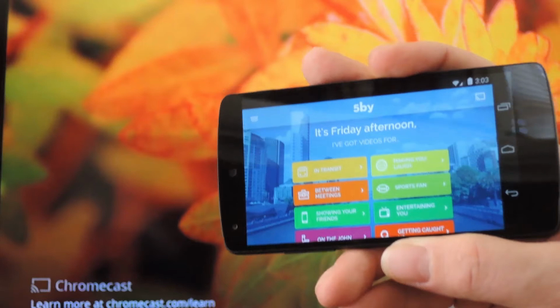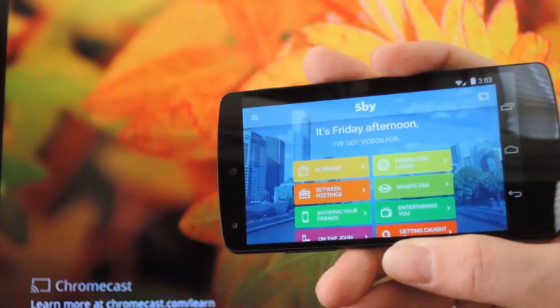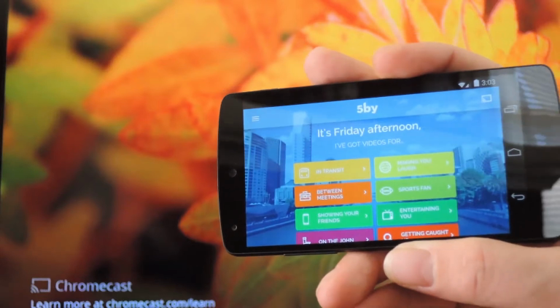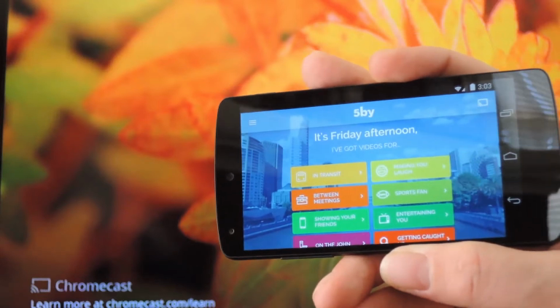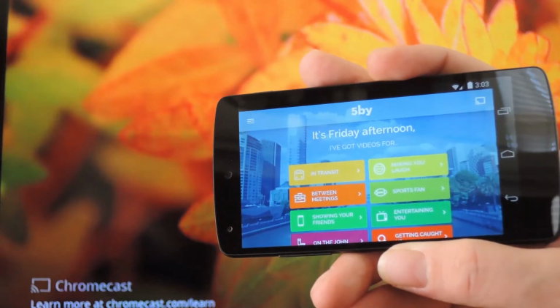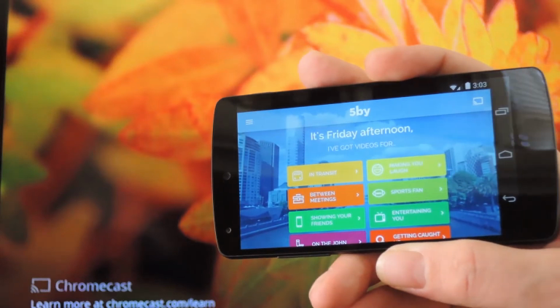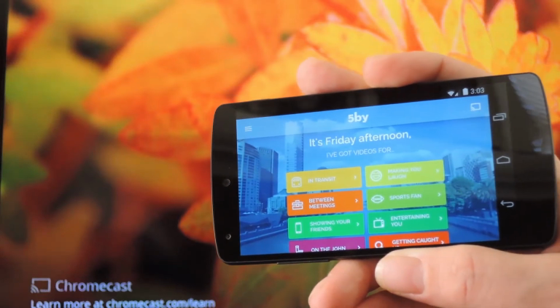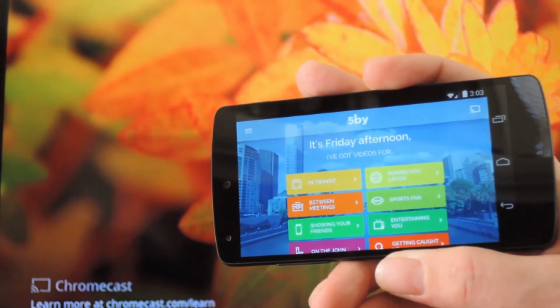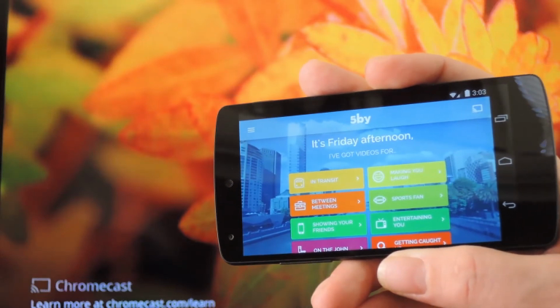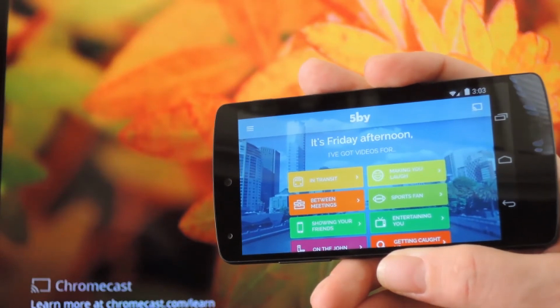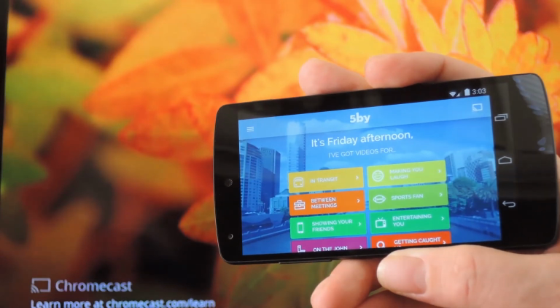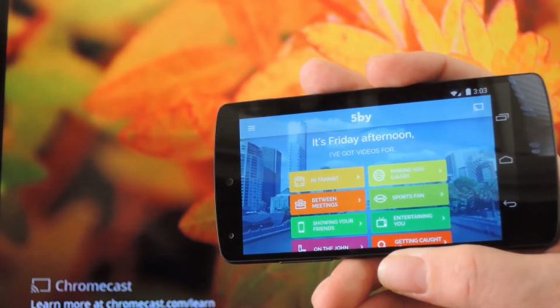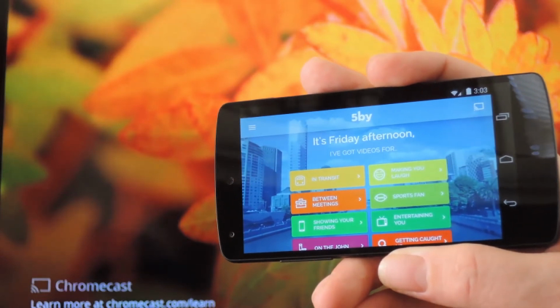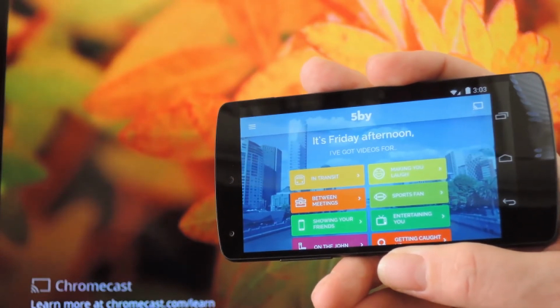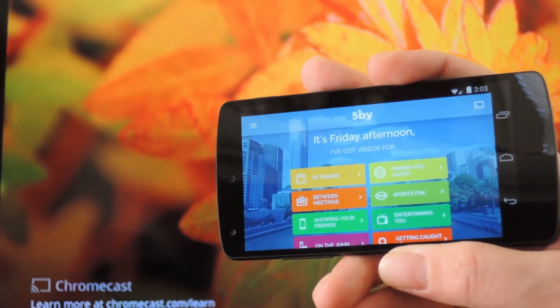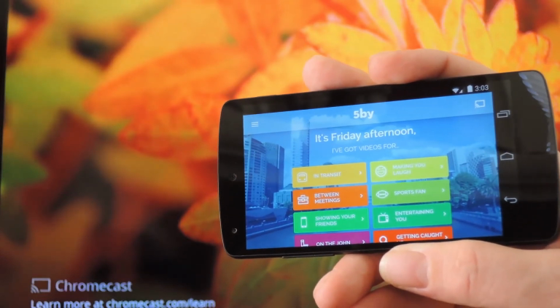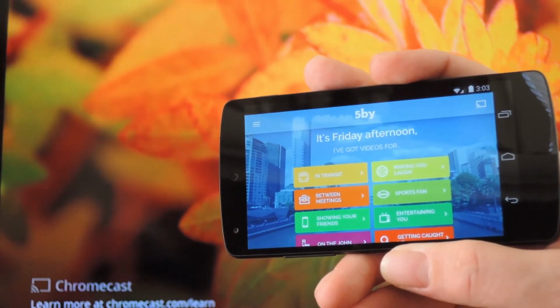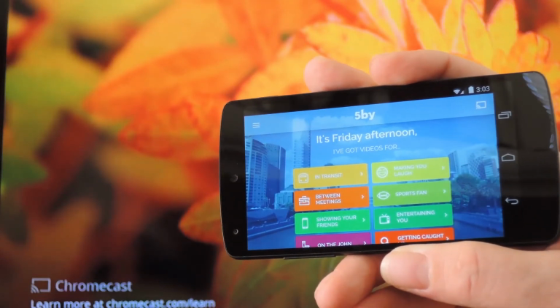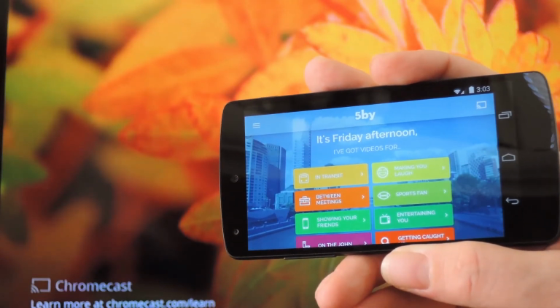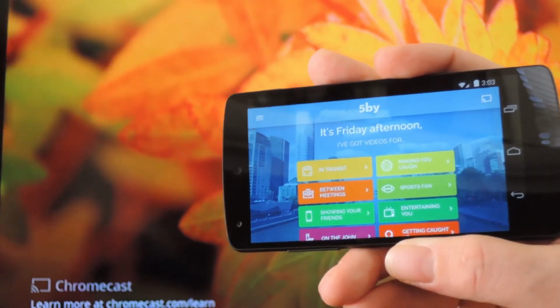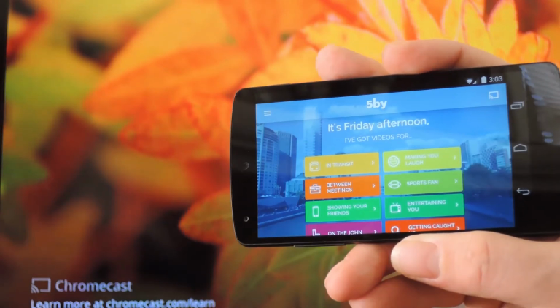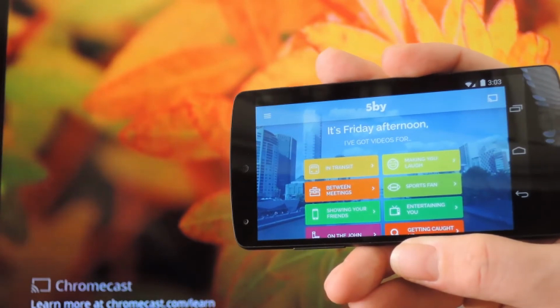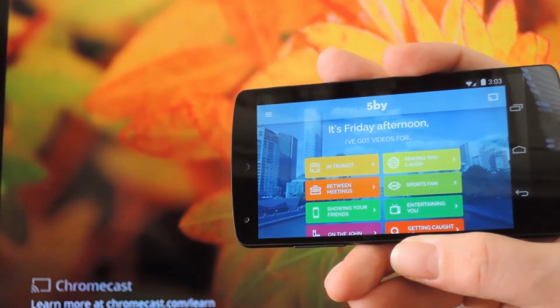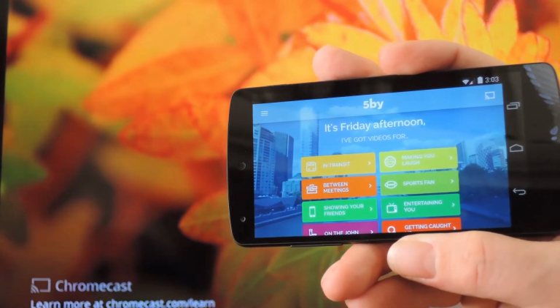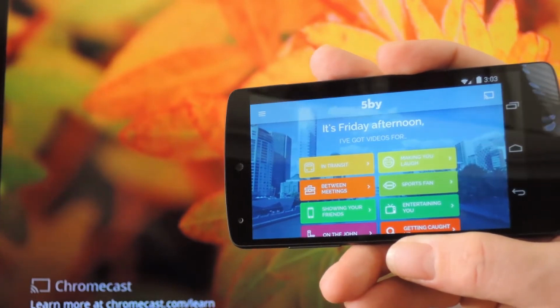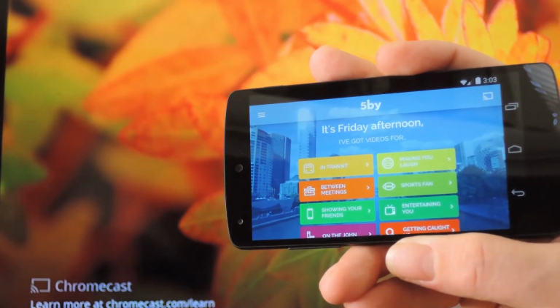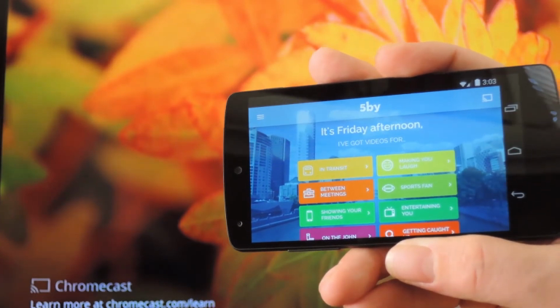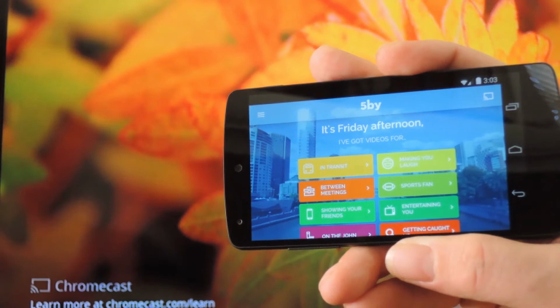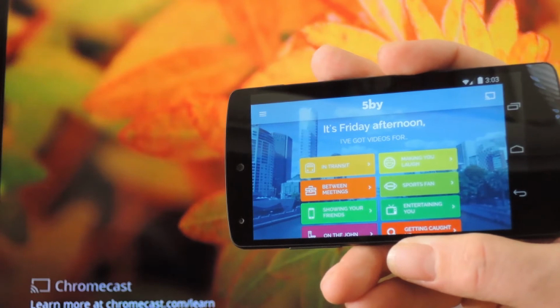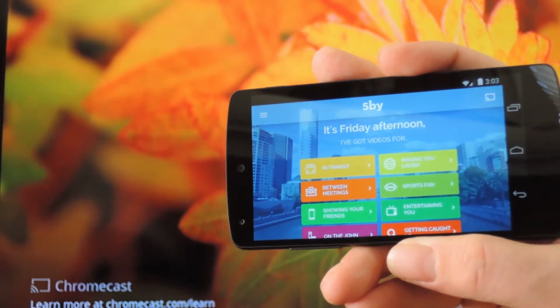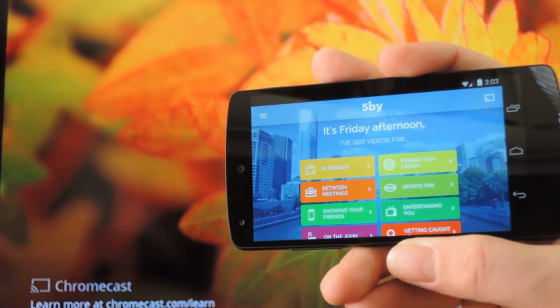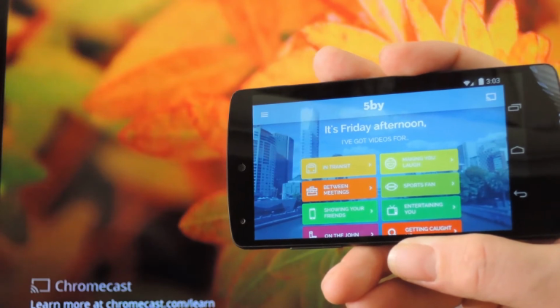What's up guys, it's Dallas with Chromecast SoftModder, and today we're going to take a look at a very cool app that just added Chromecast support.